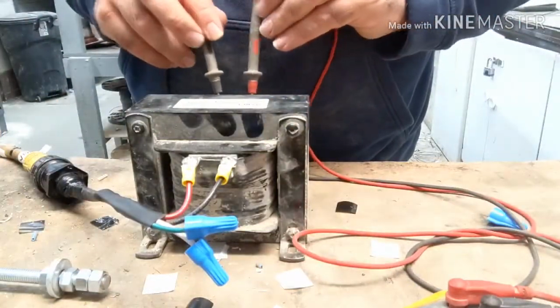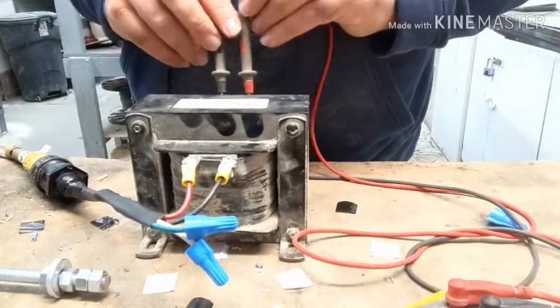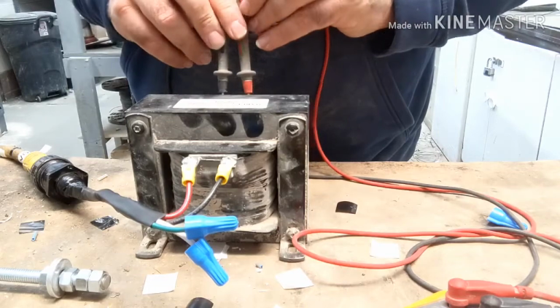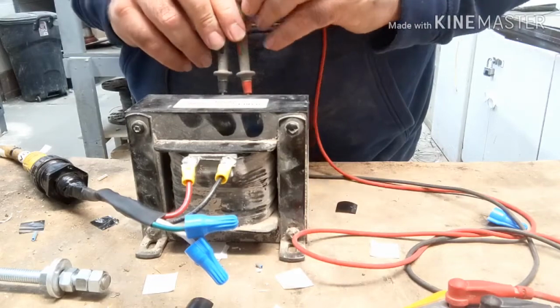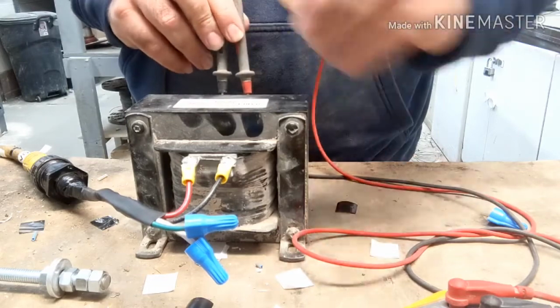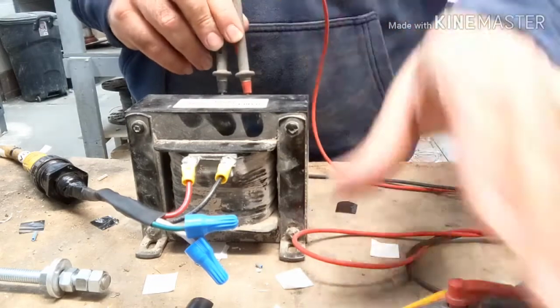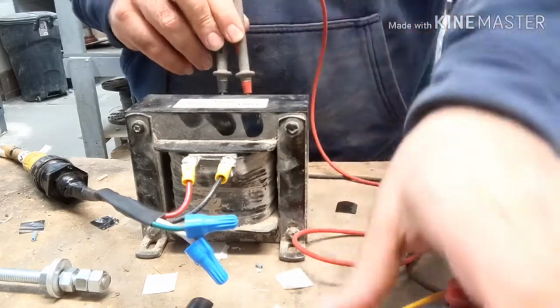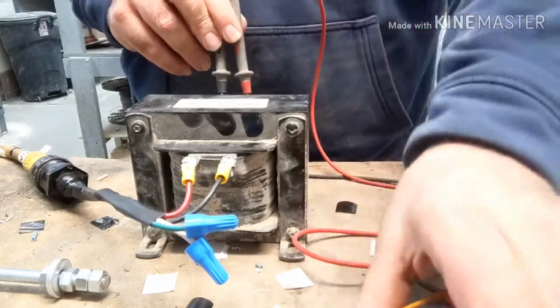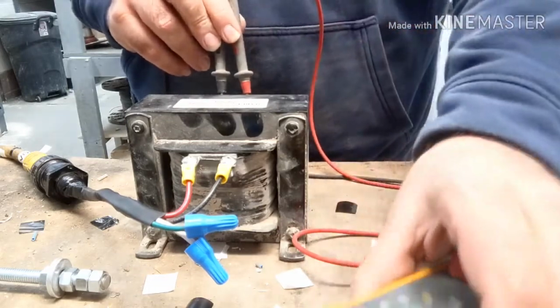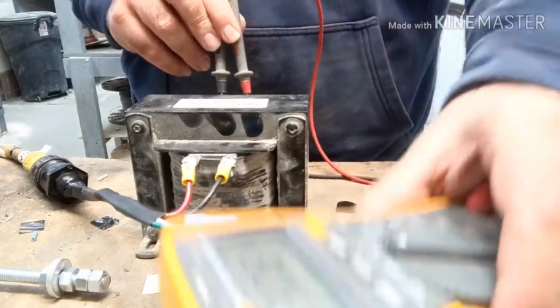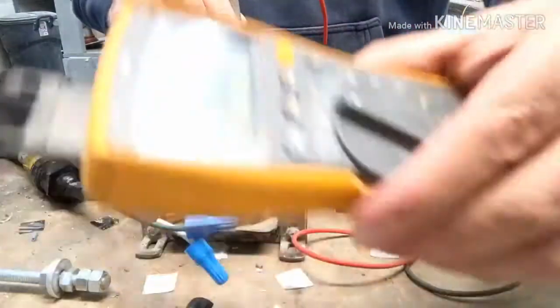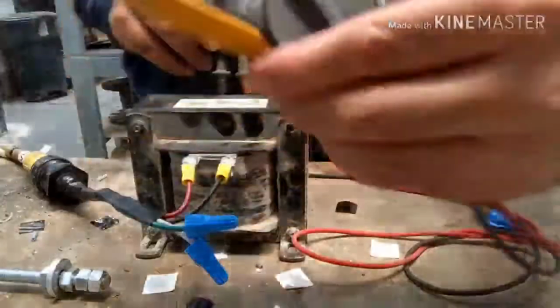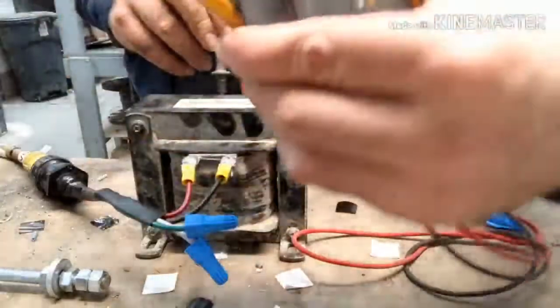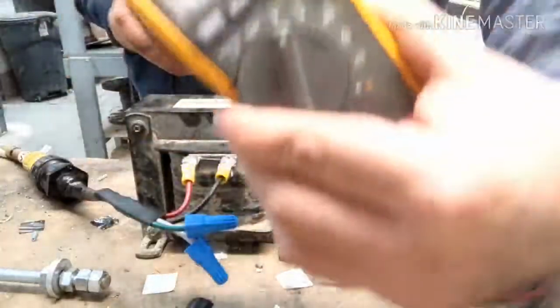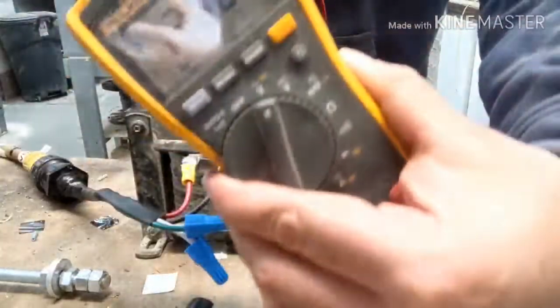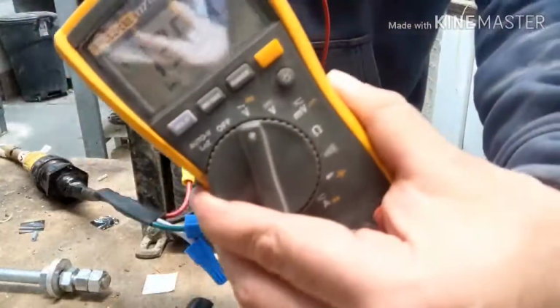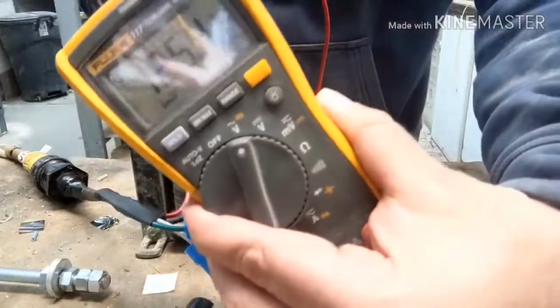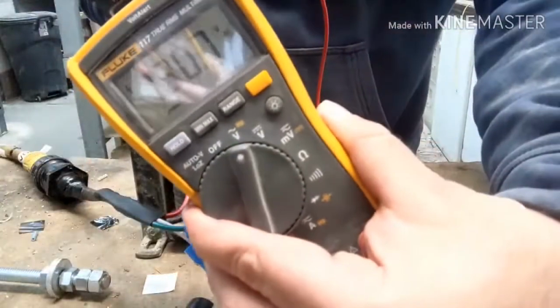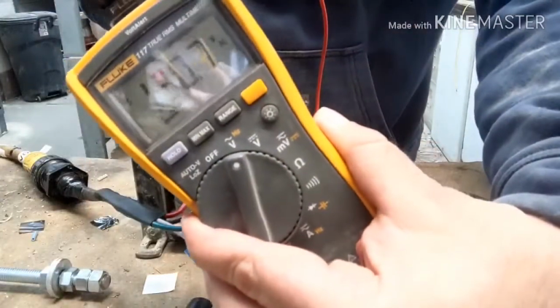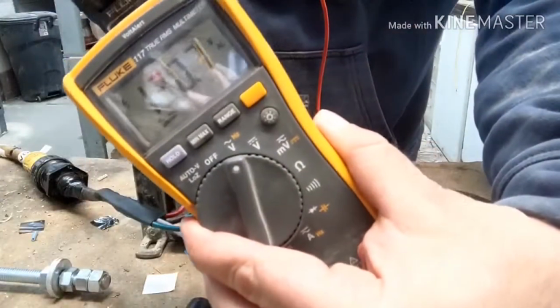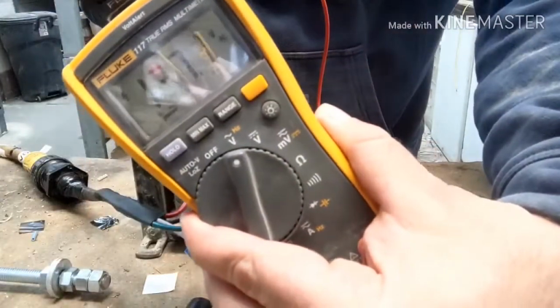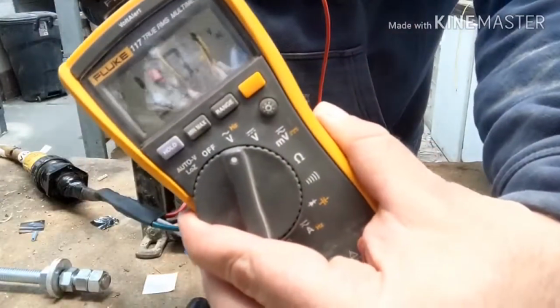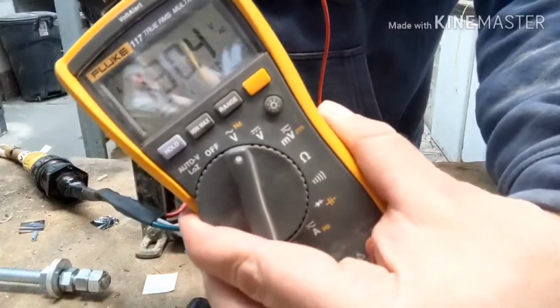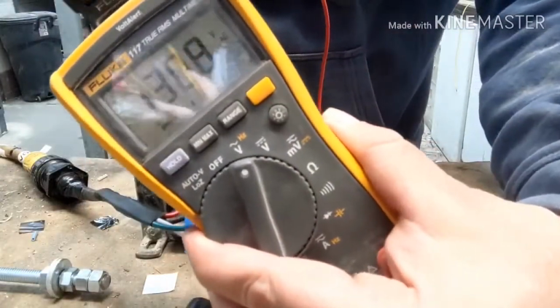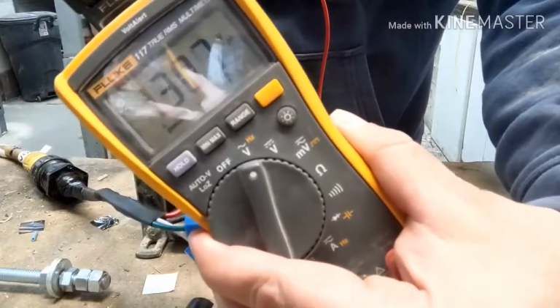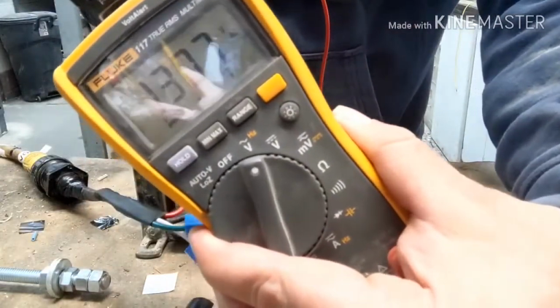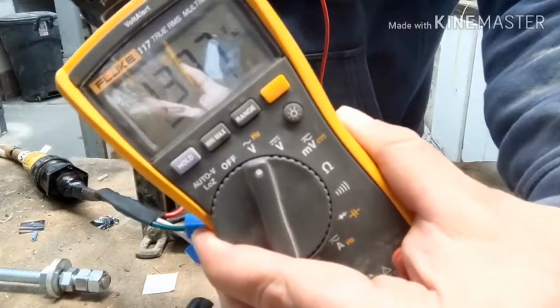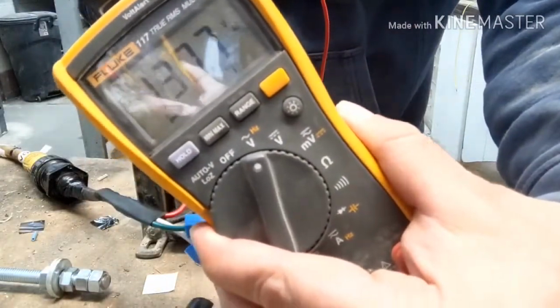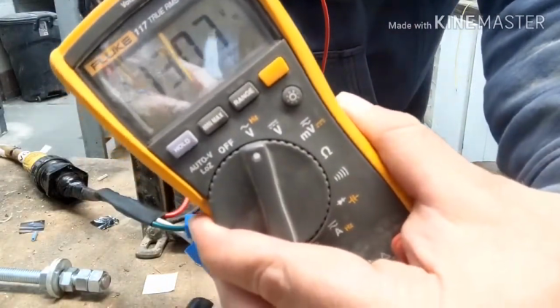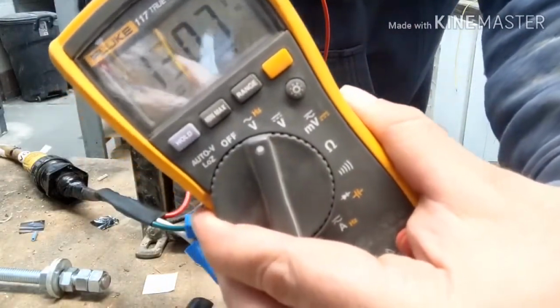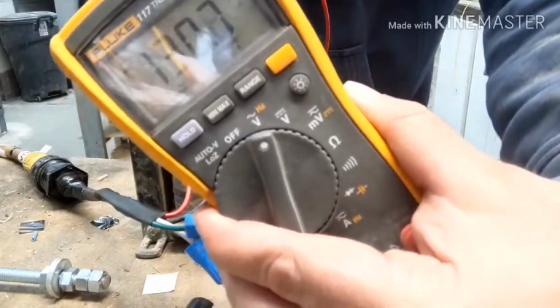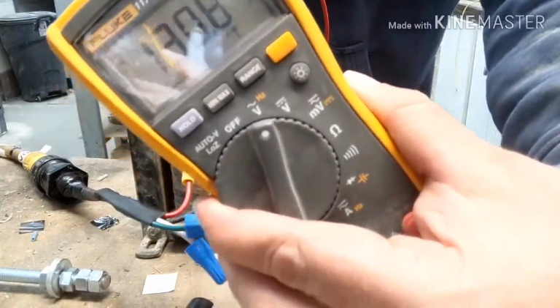And we've got 120 to 130 volts here coming out.